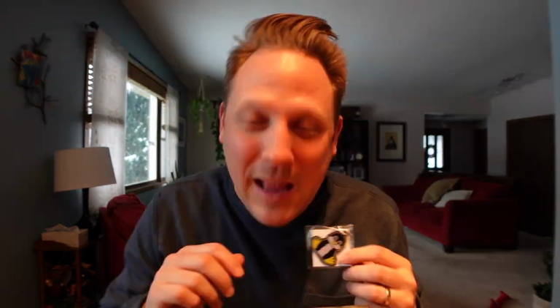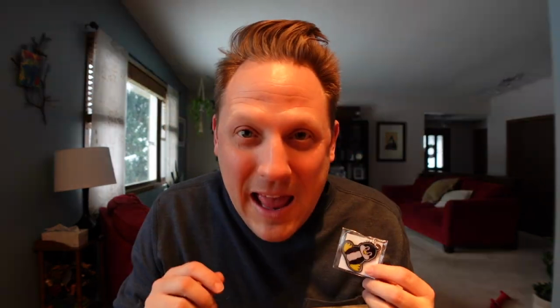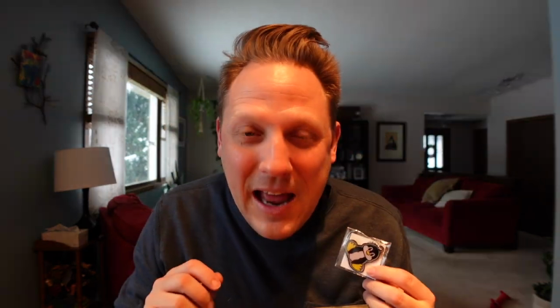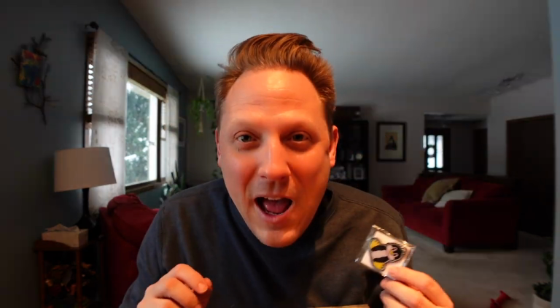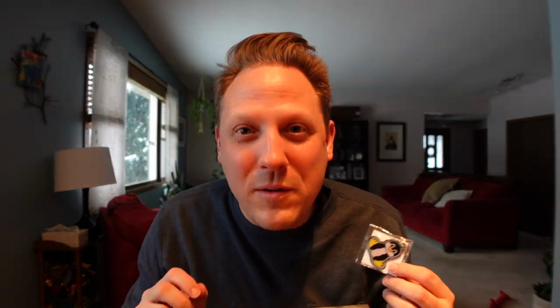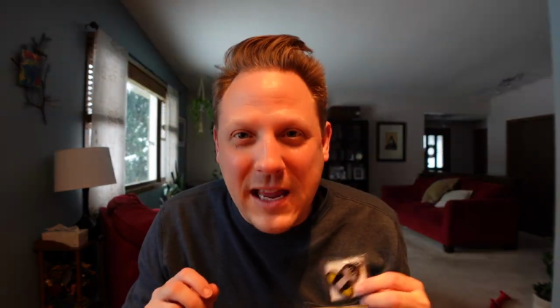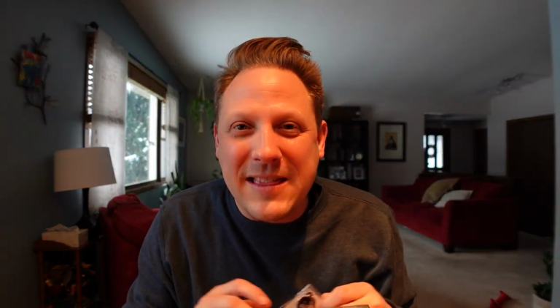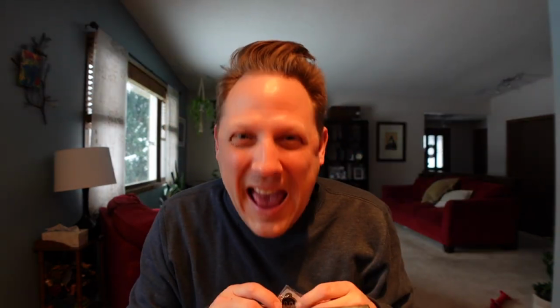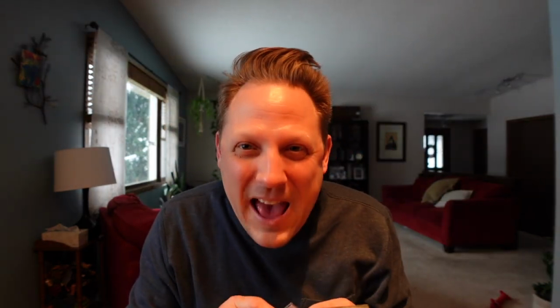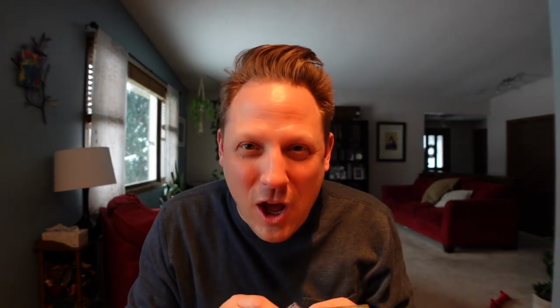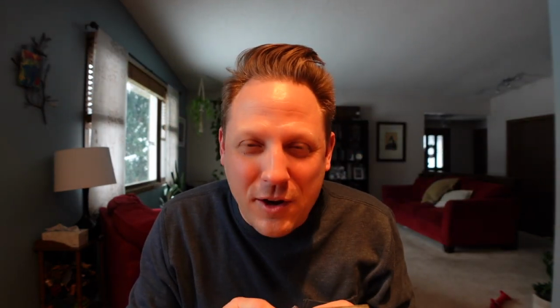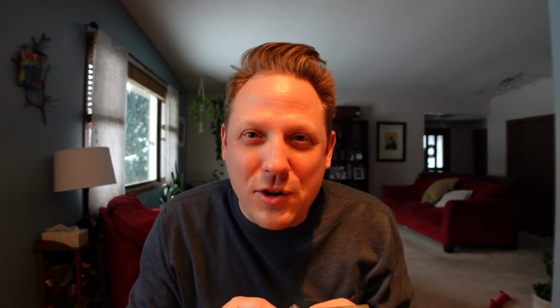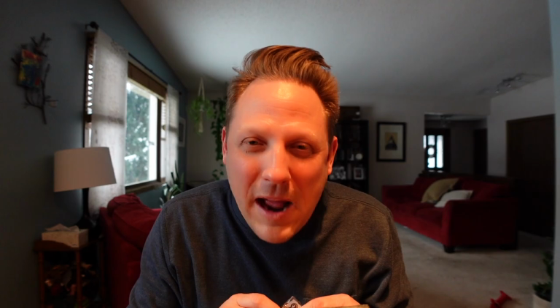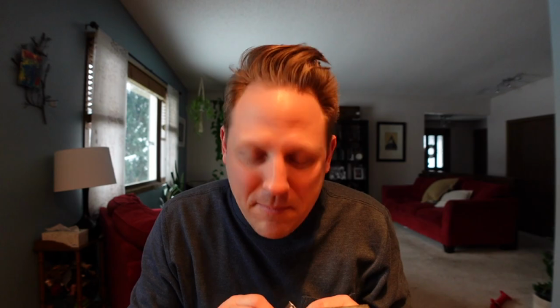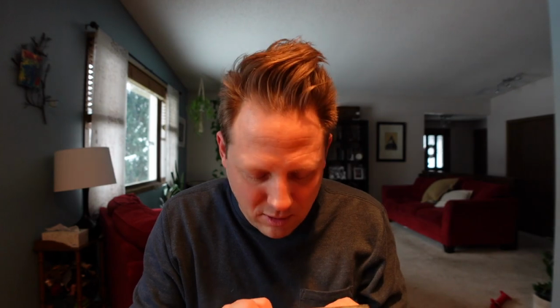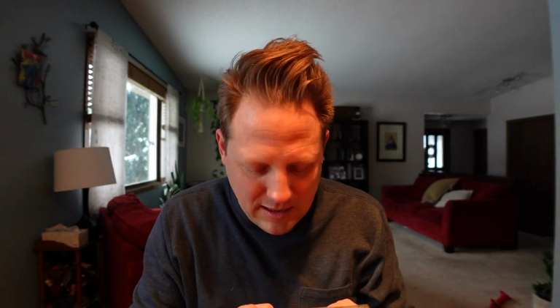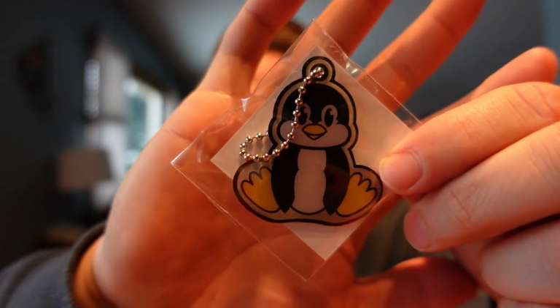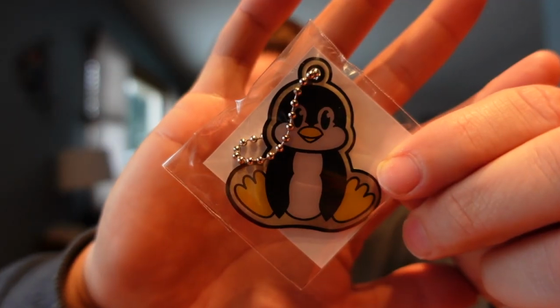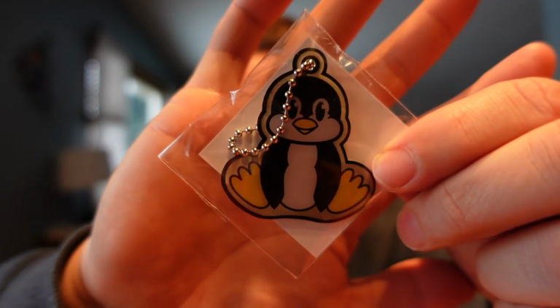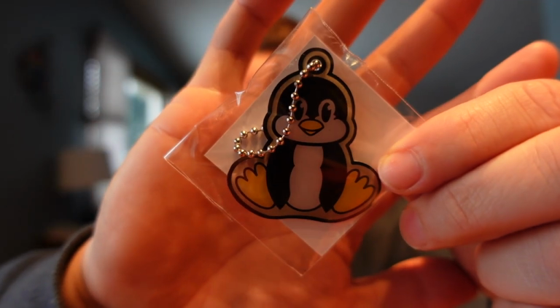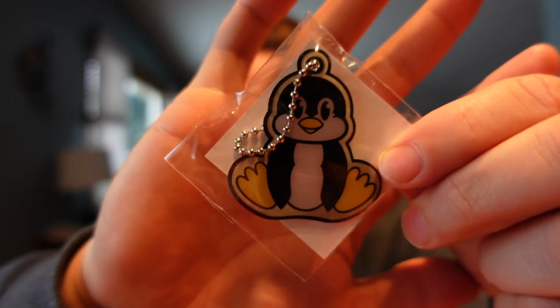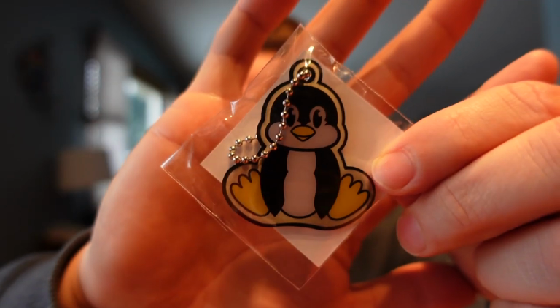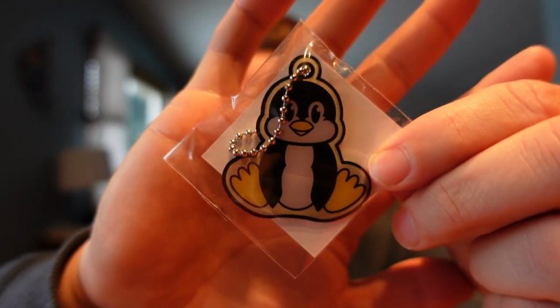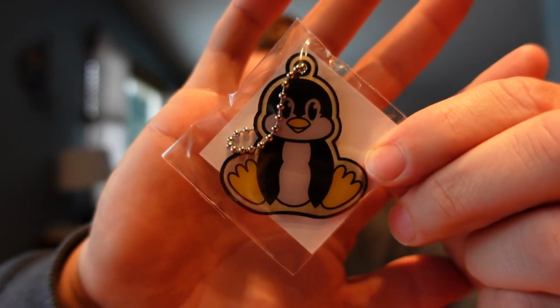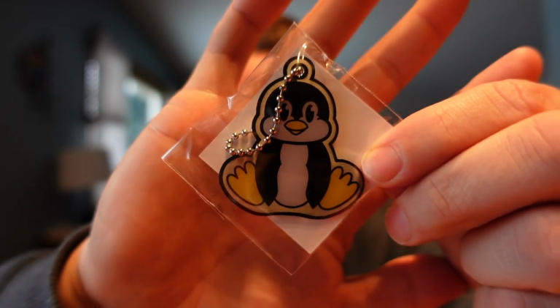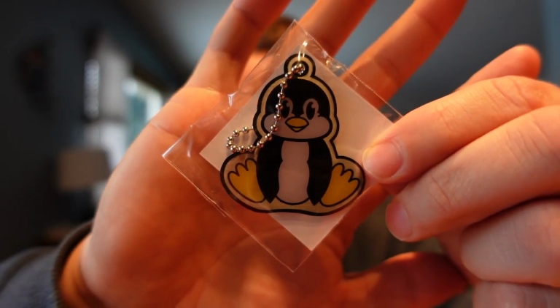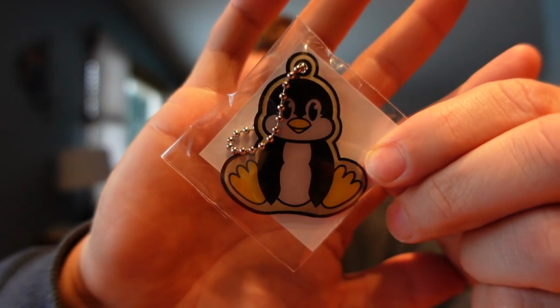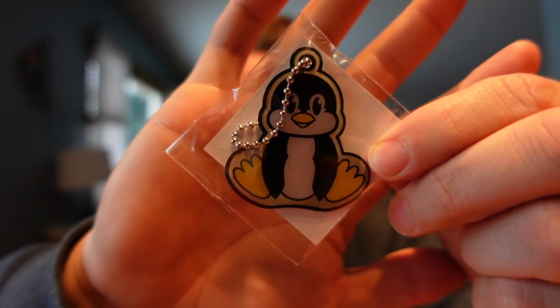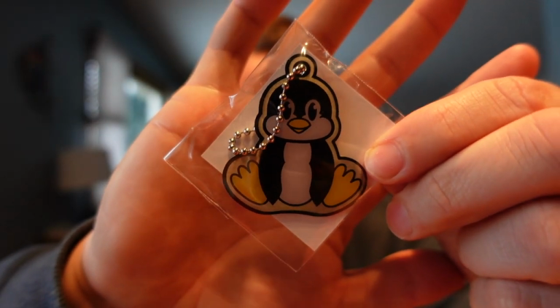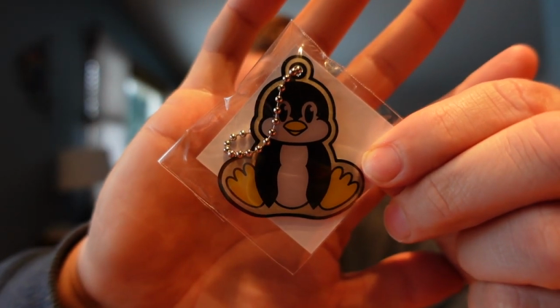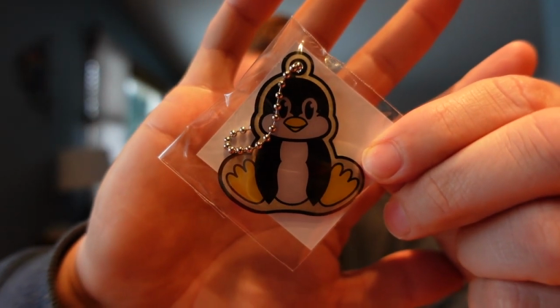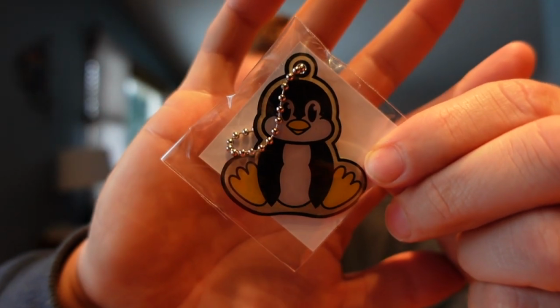I always get the add-on trackable, and this month it is a cute, adorable little penguin. Some fantastic items this month.